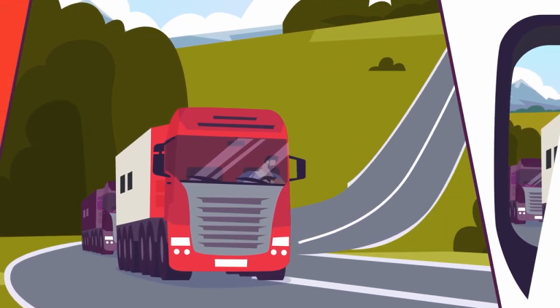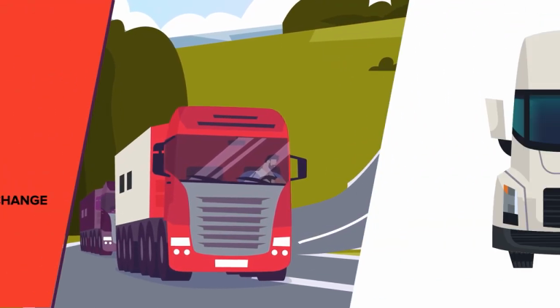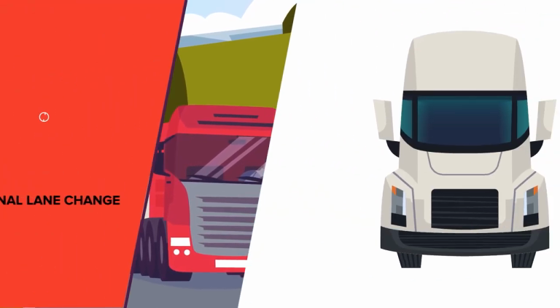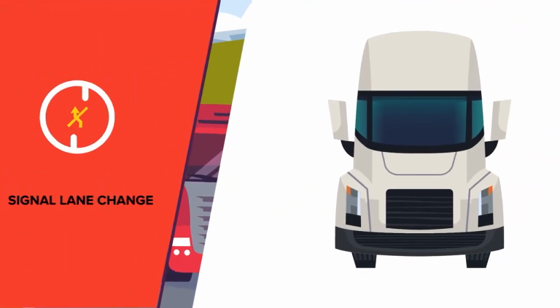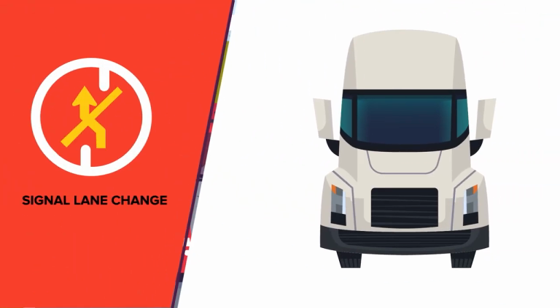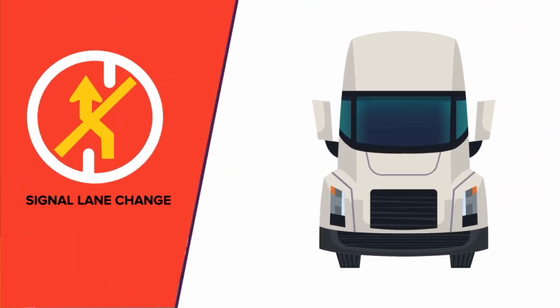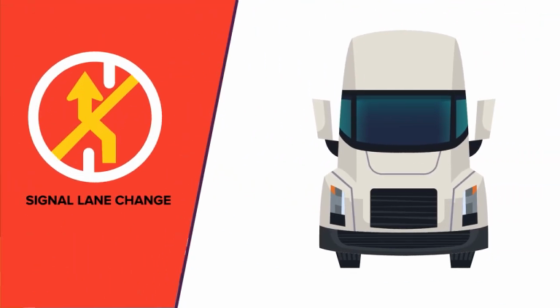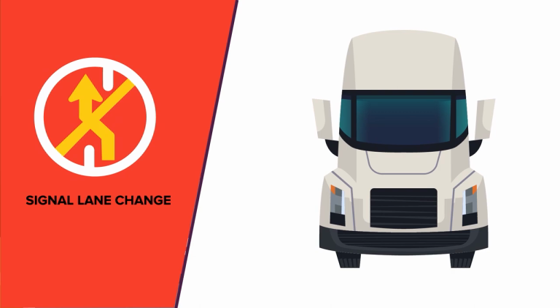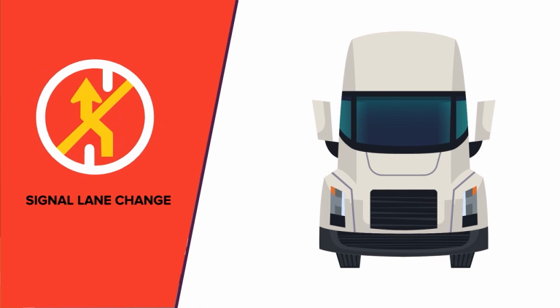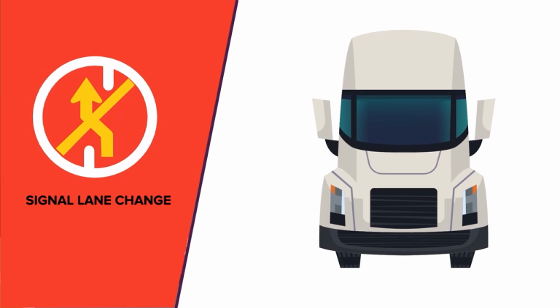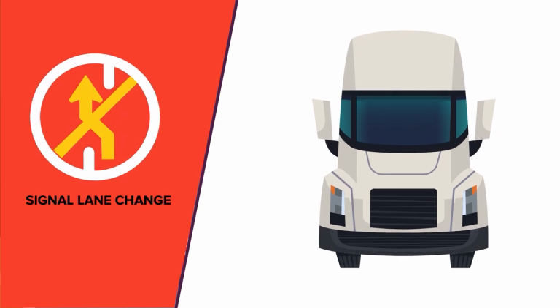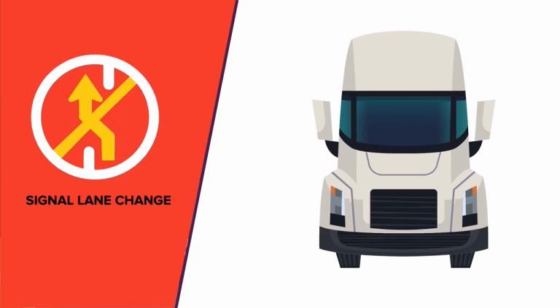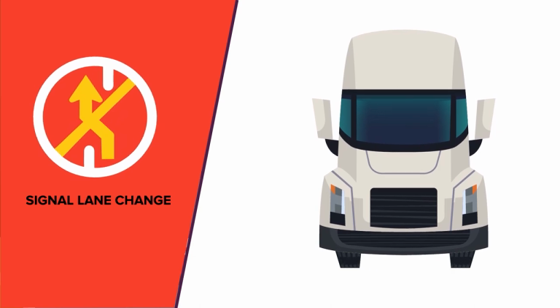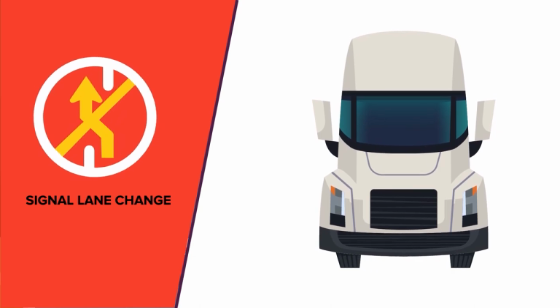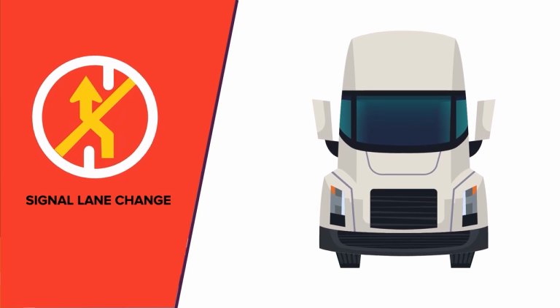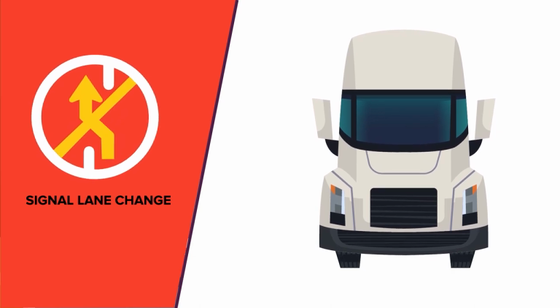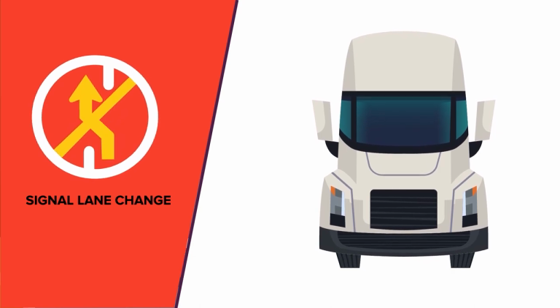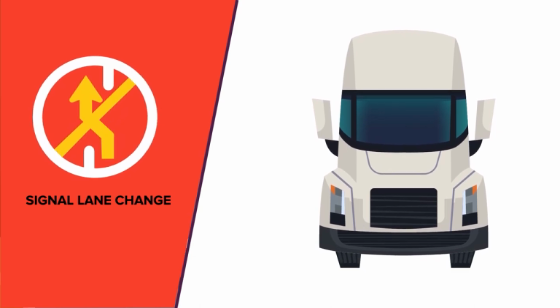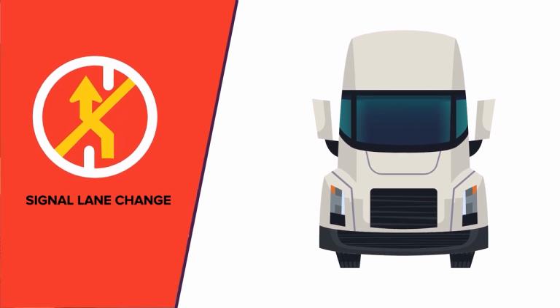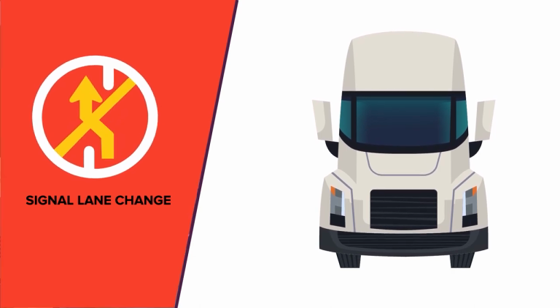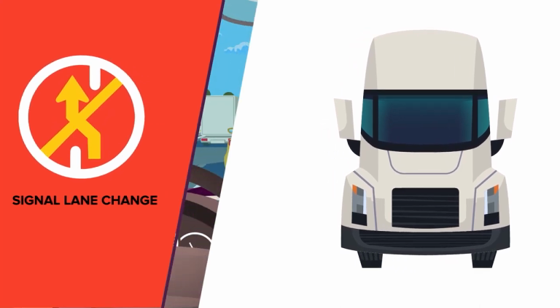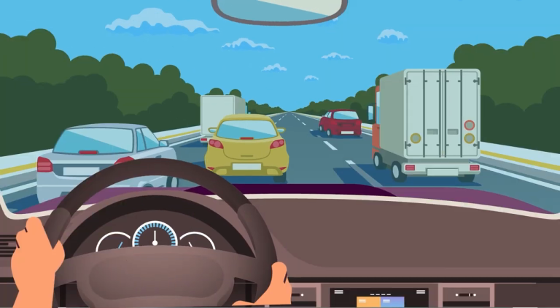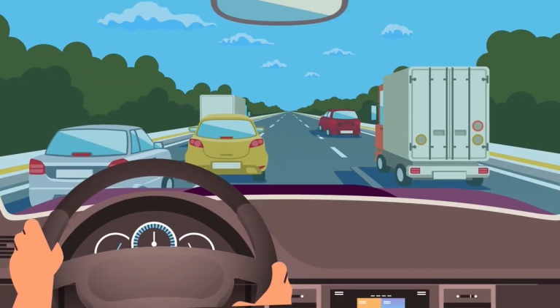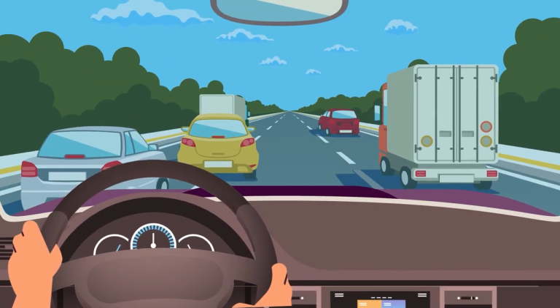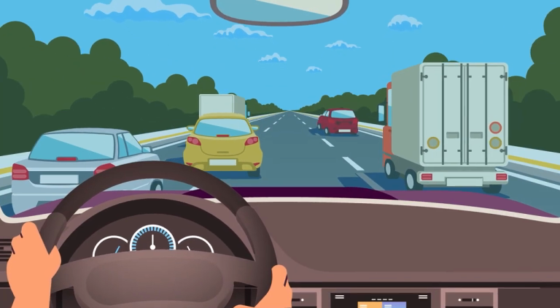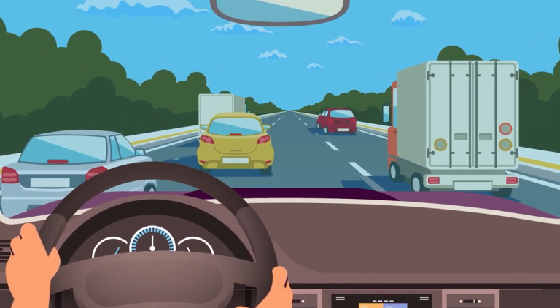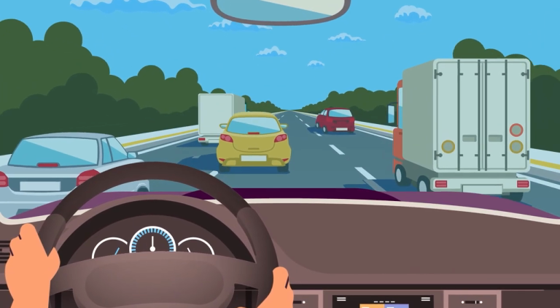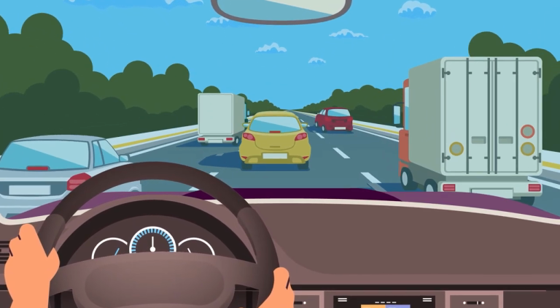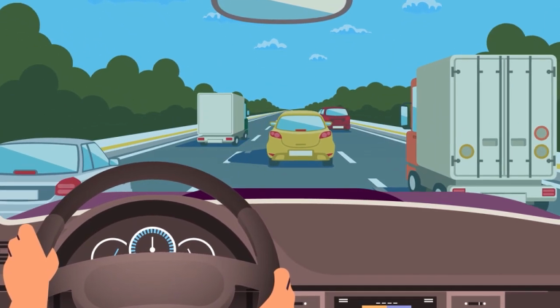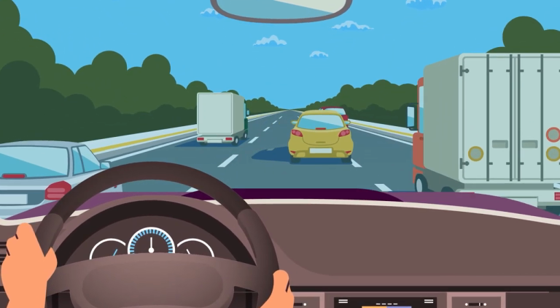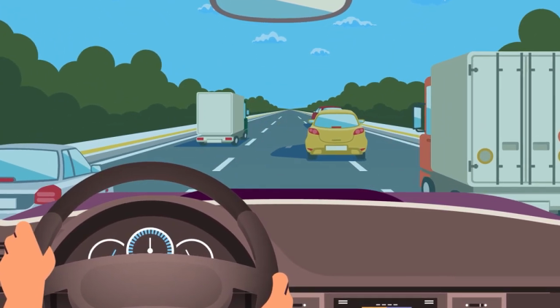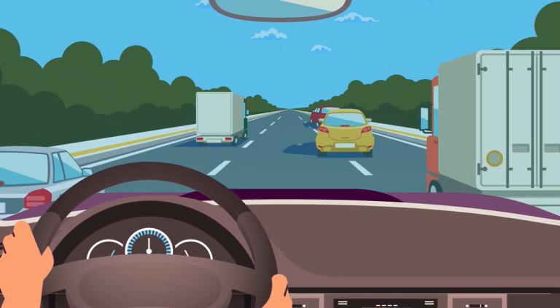Signal lane change intentions well in advance. This means that drivers should not signal right before they are ready to change lanes.